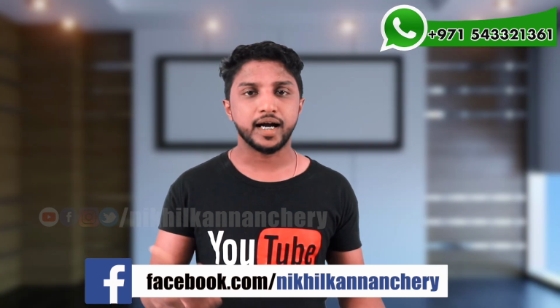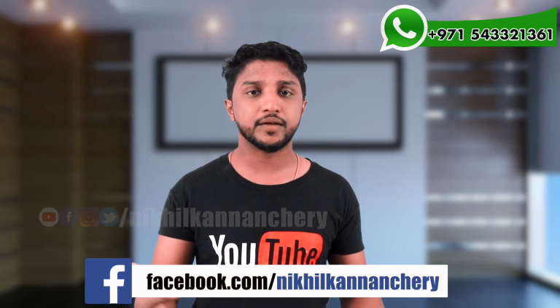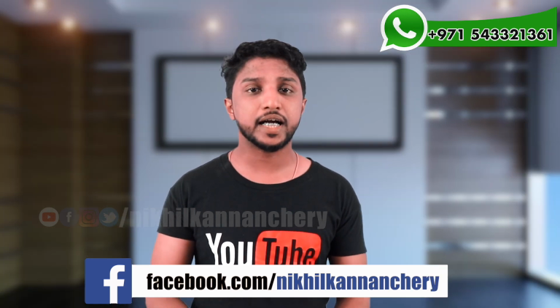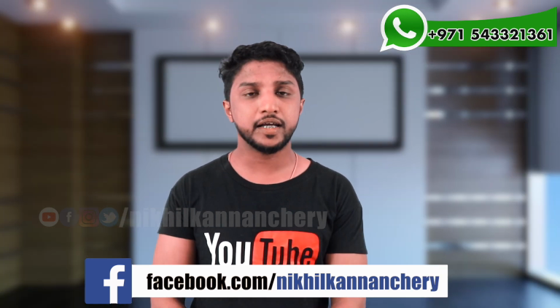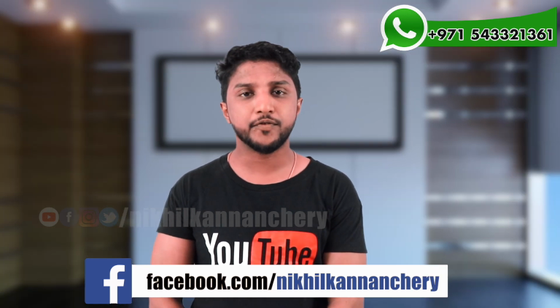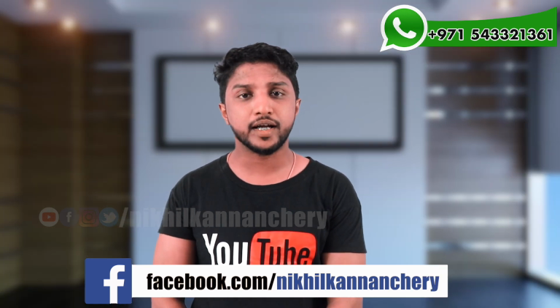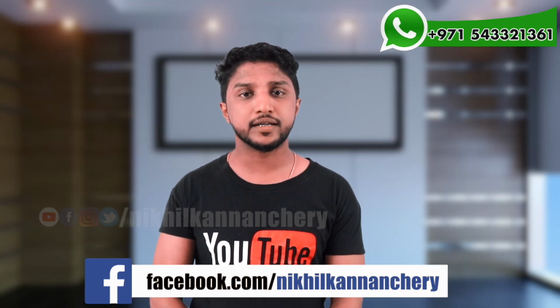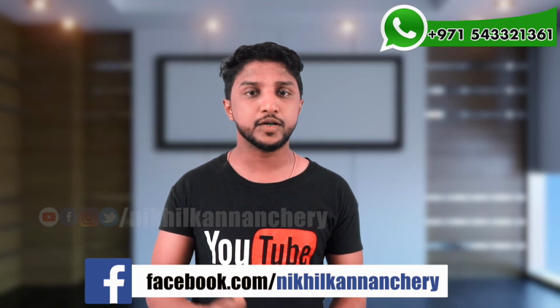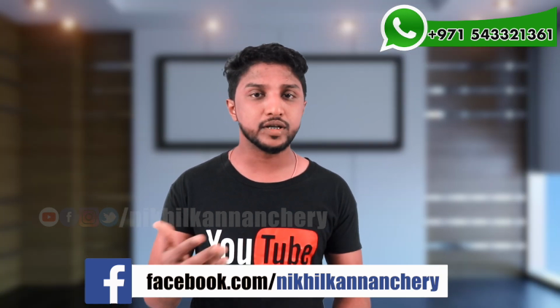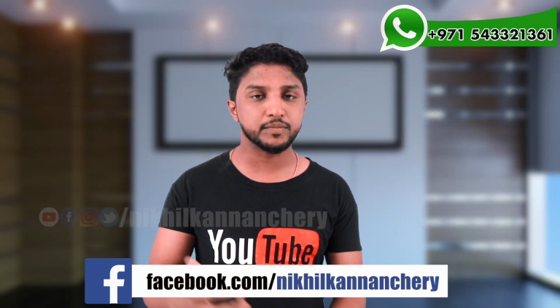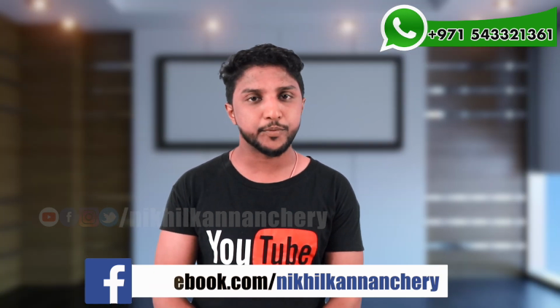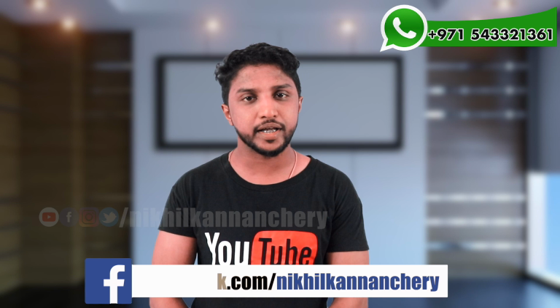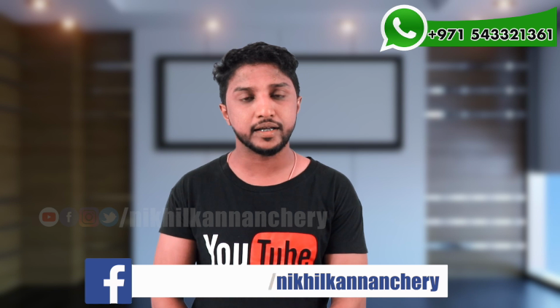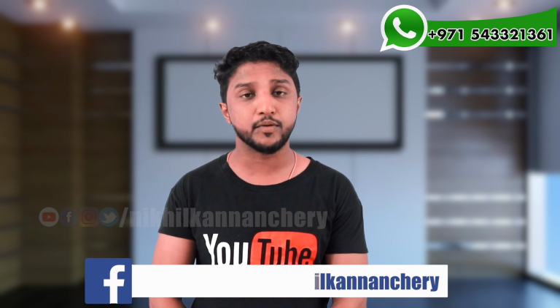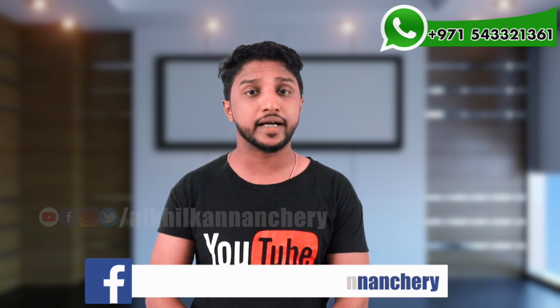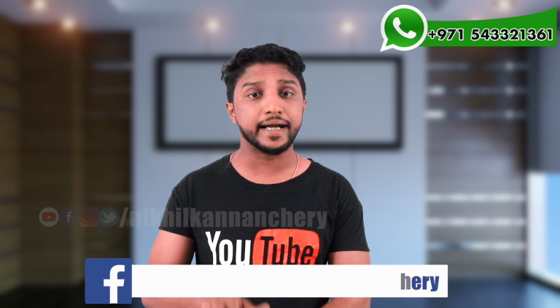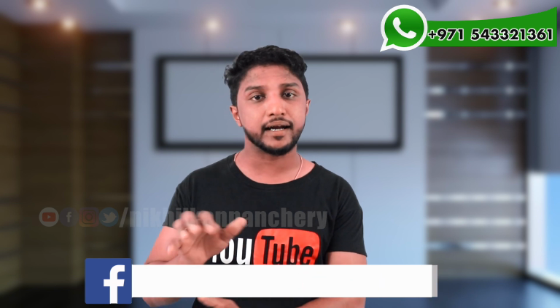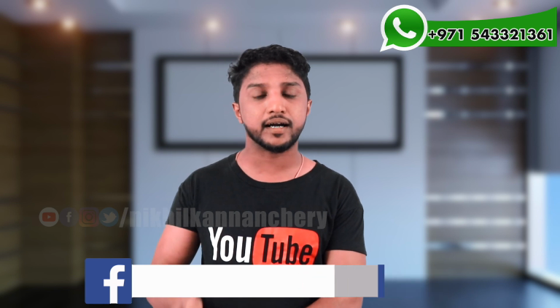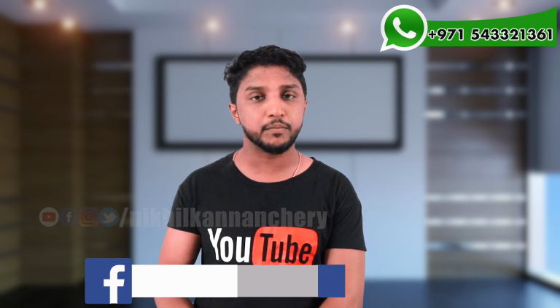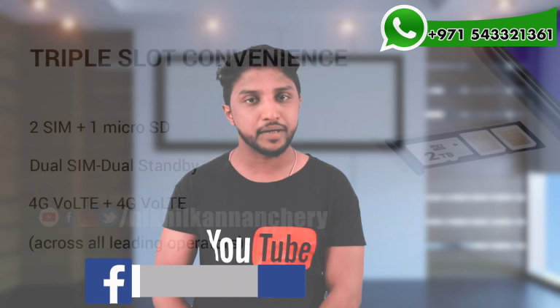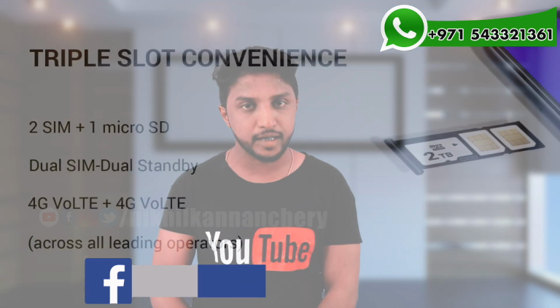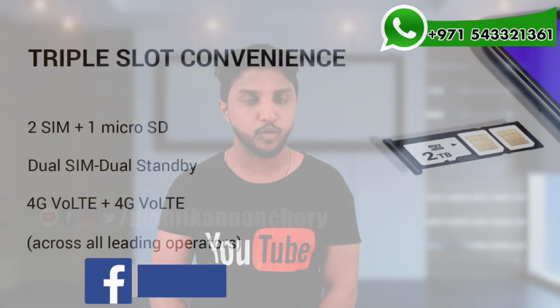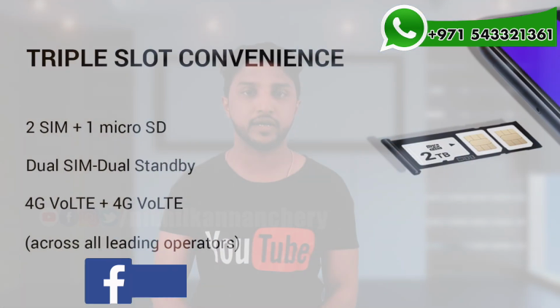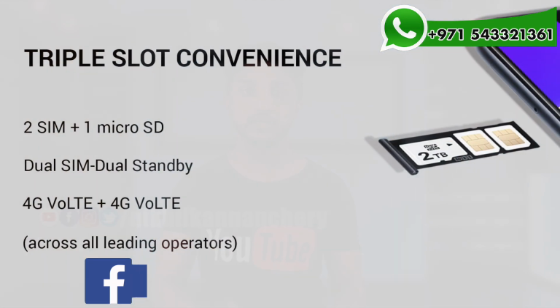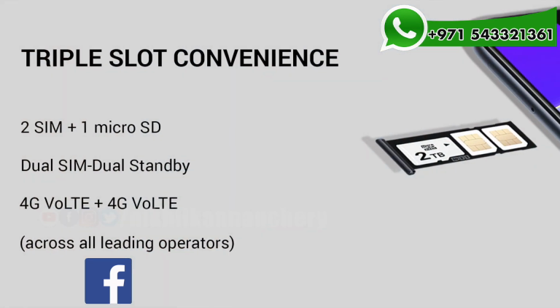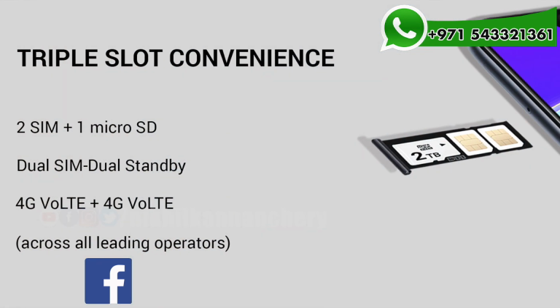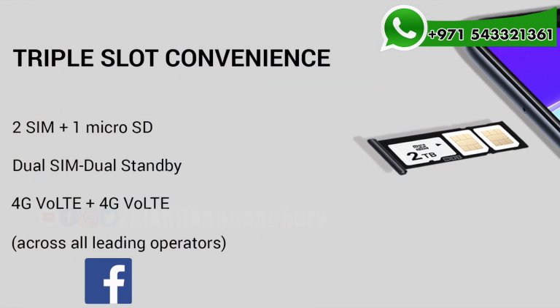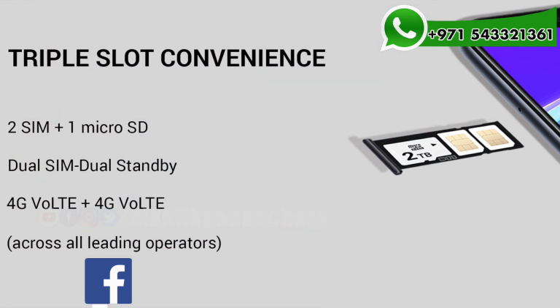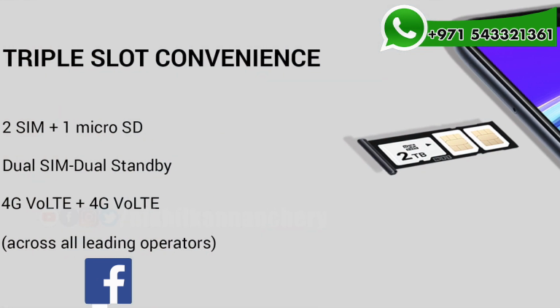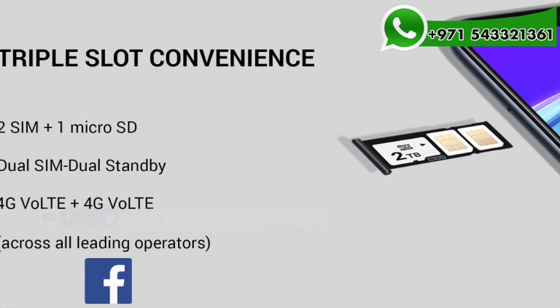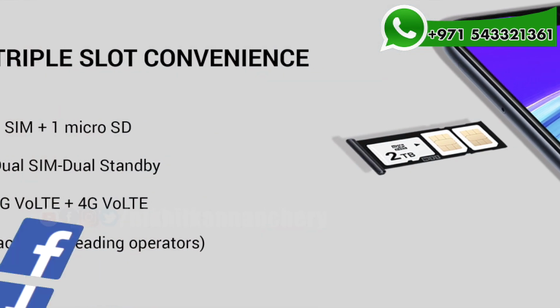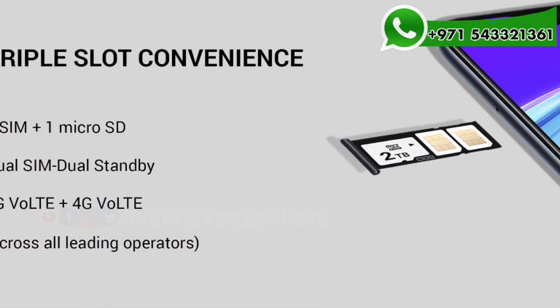This phone is supported as a dual SIM with a dedicated memory card slot. It will also support dual 4G and dual VoLTE.